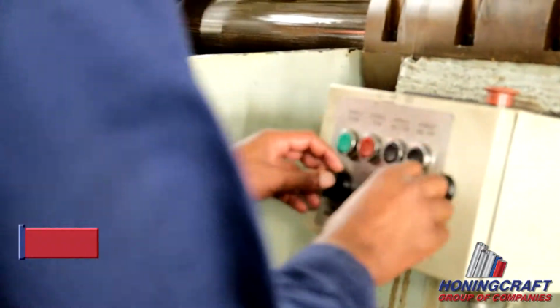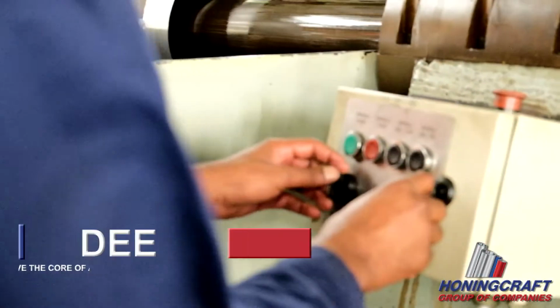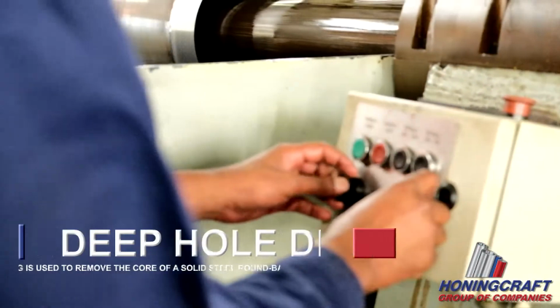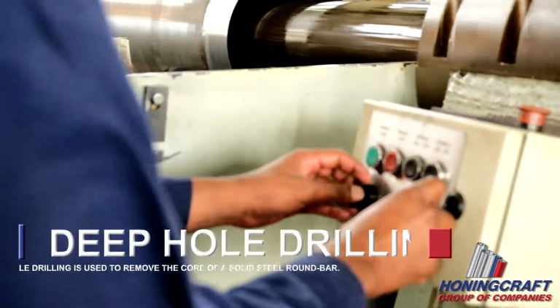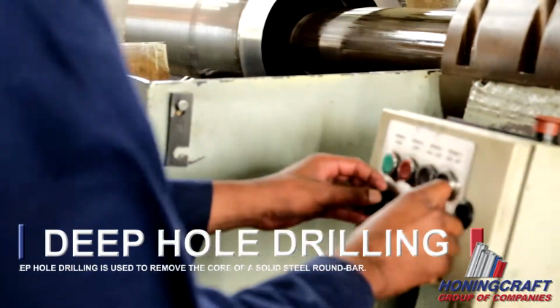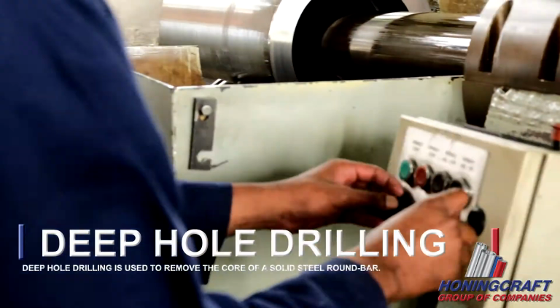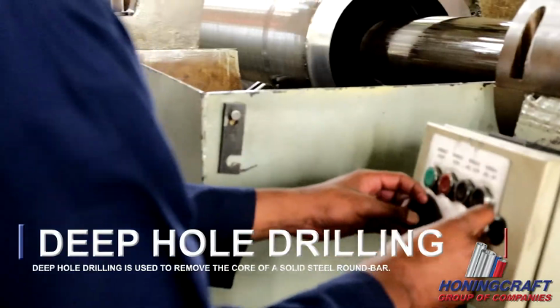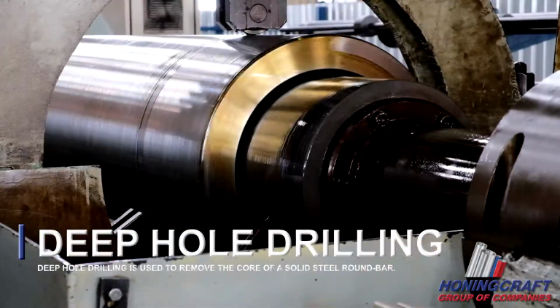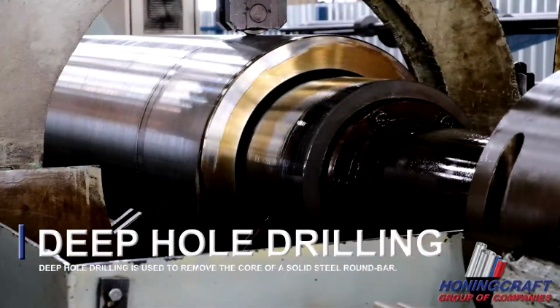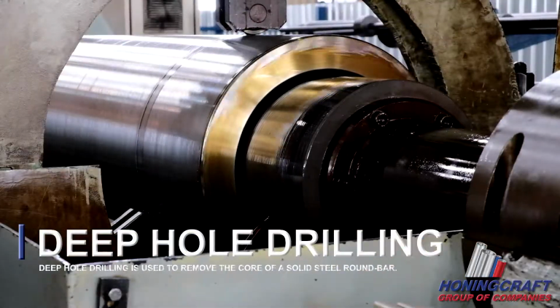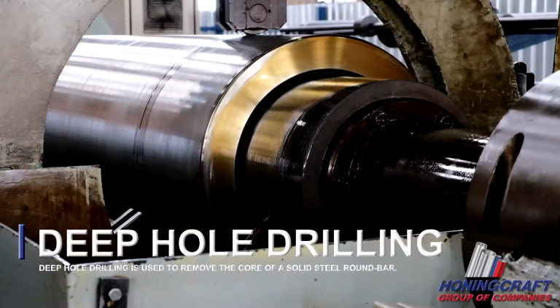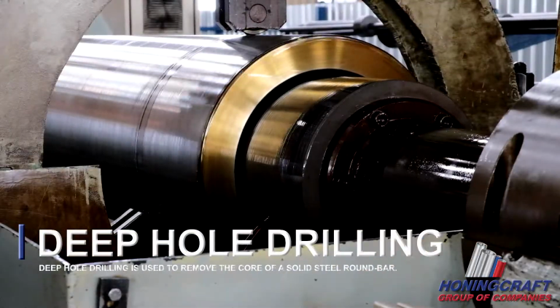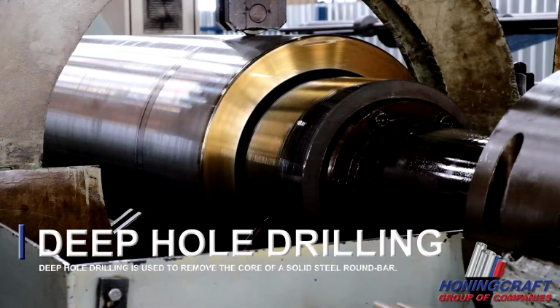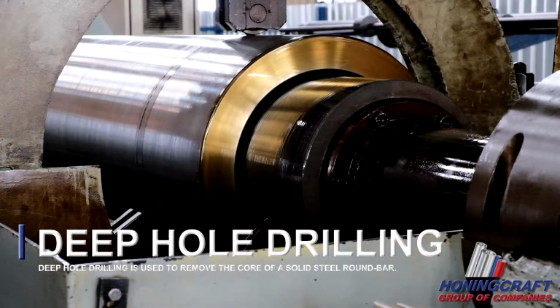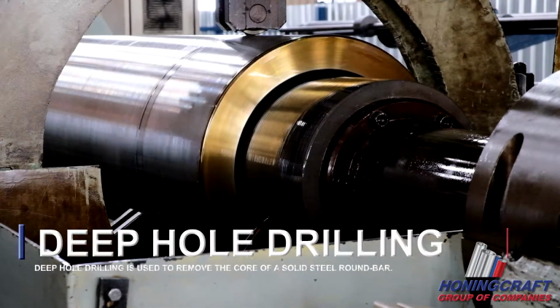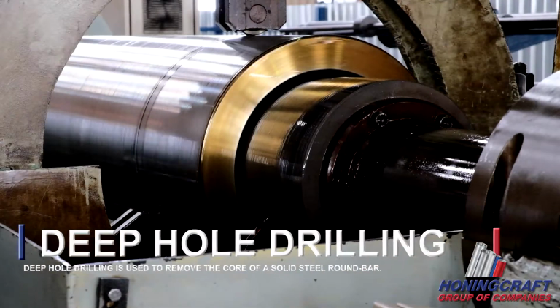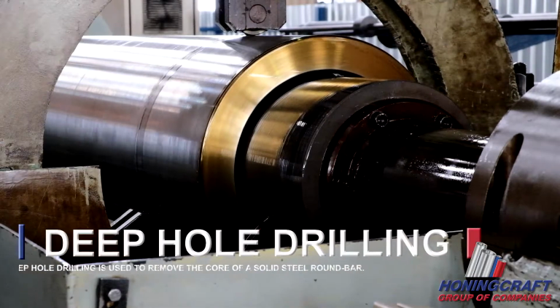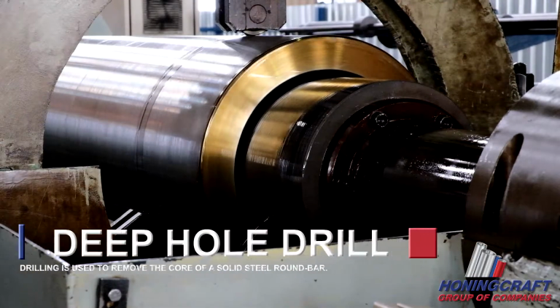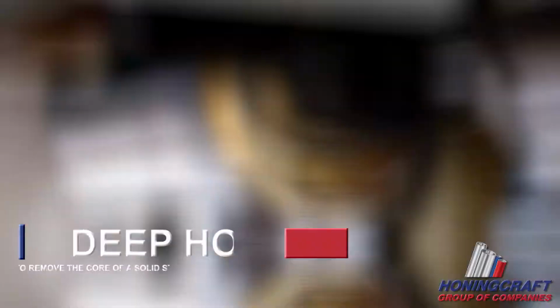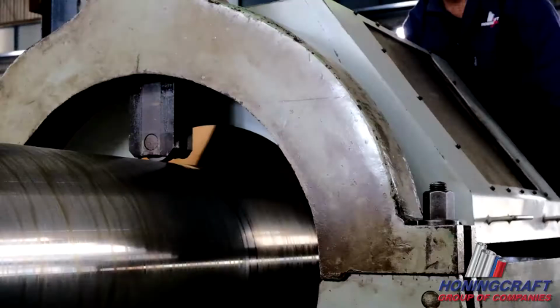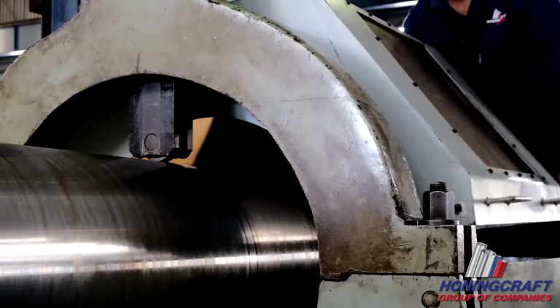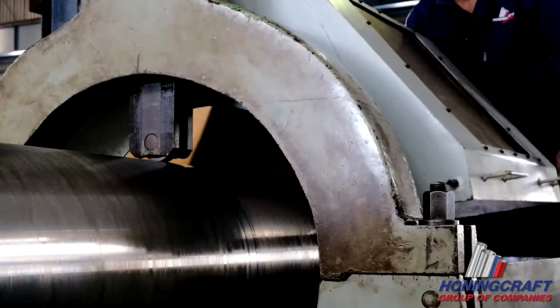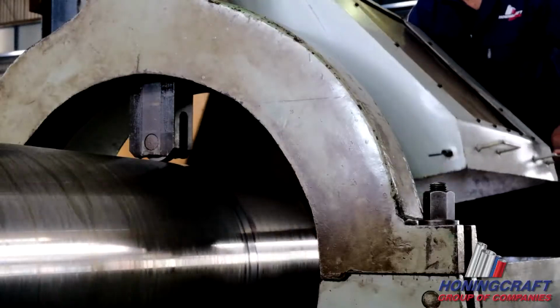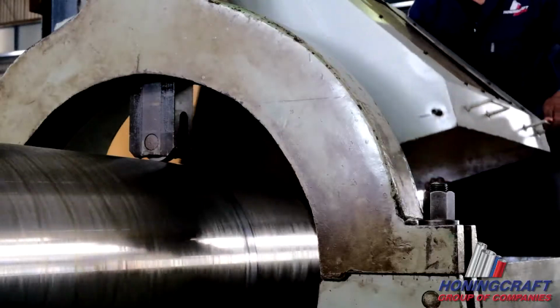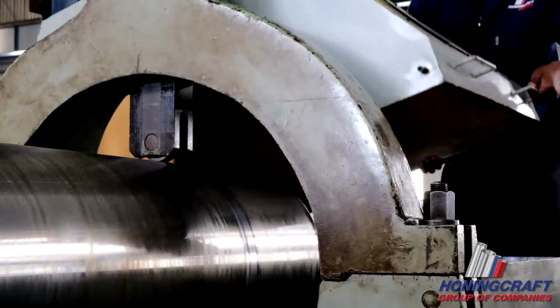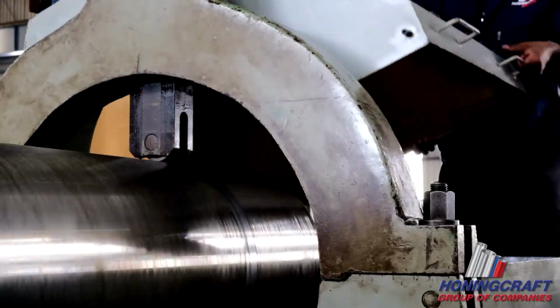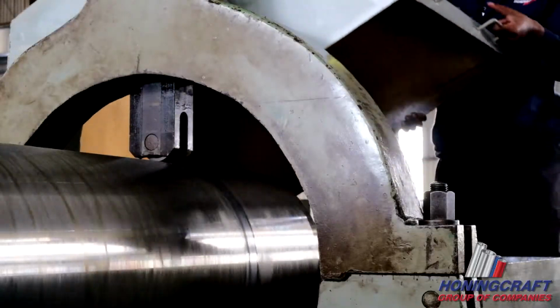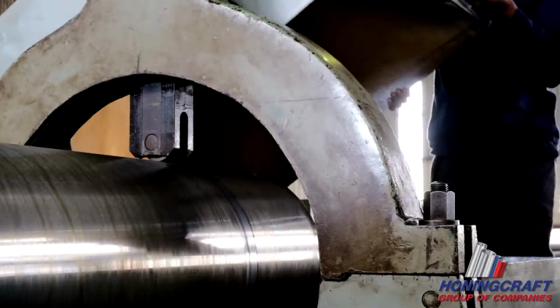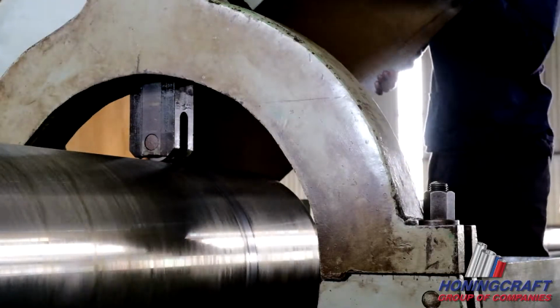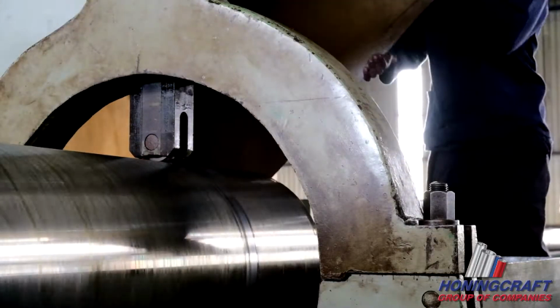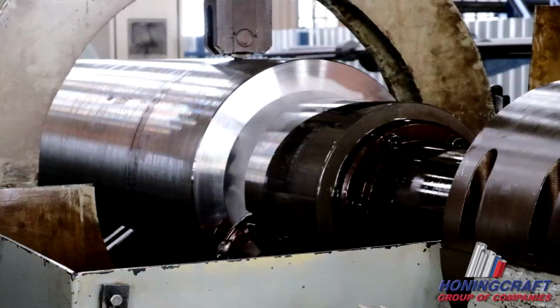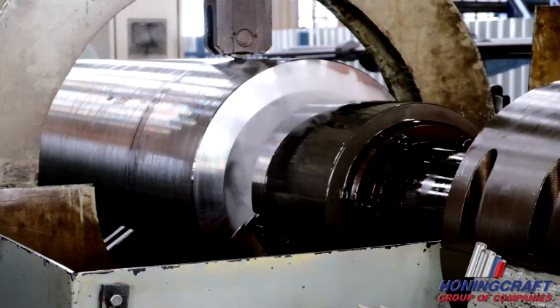When our customers require non-standard cylinder tubes, we provide deep hole drilling on solid billets or hollow bars.